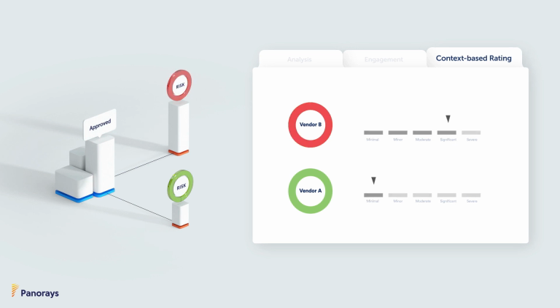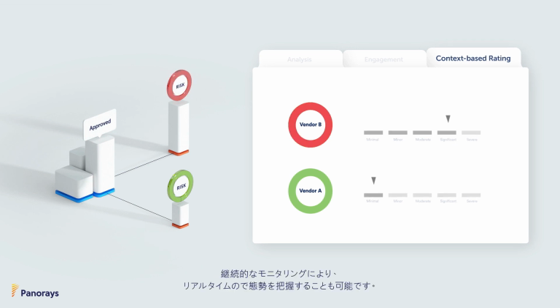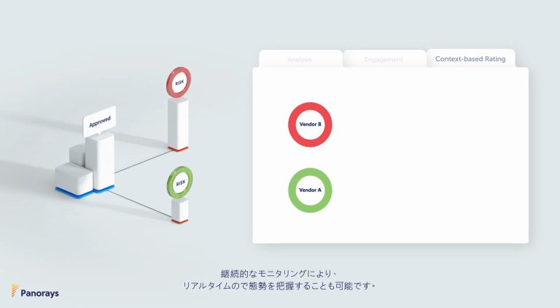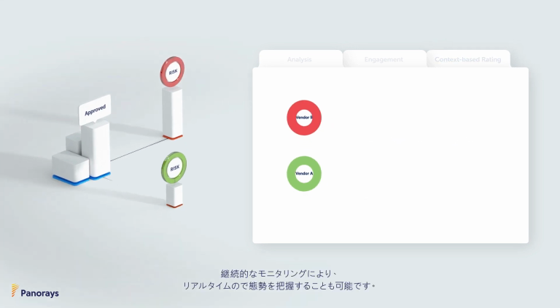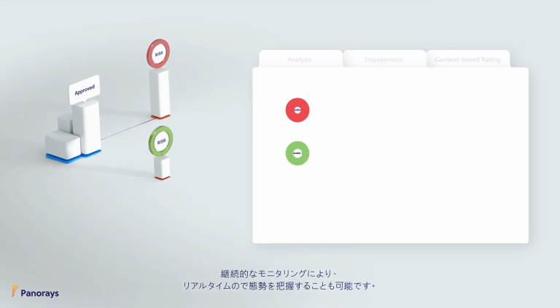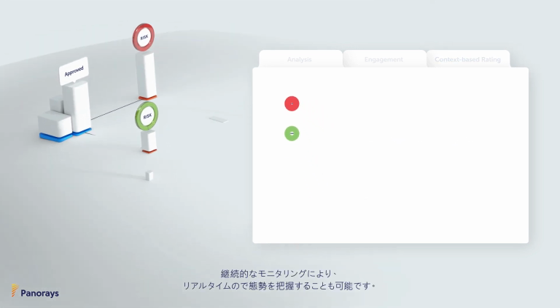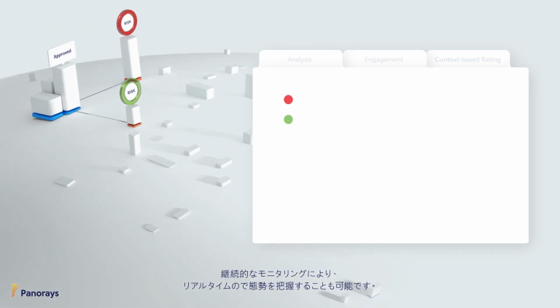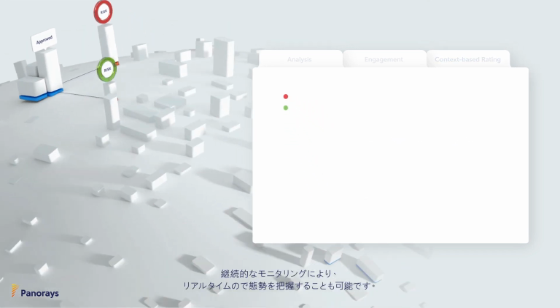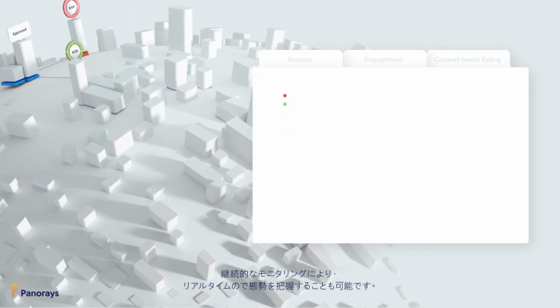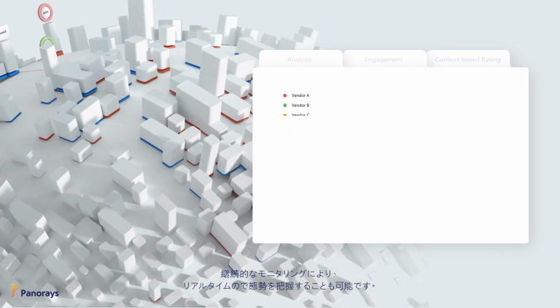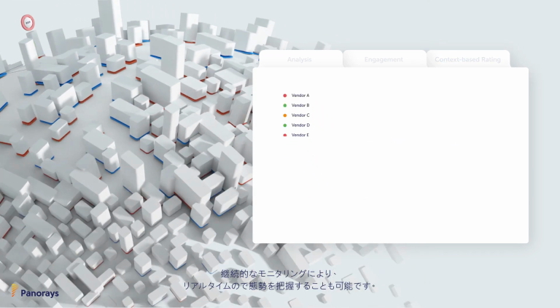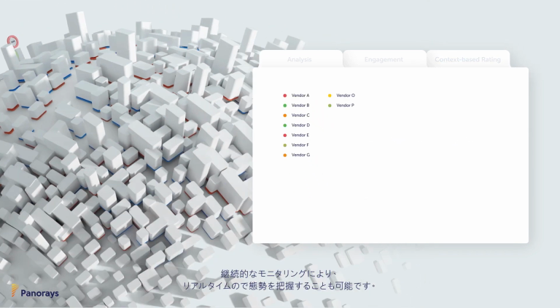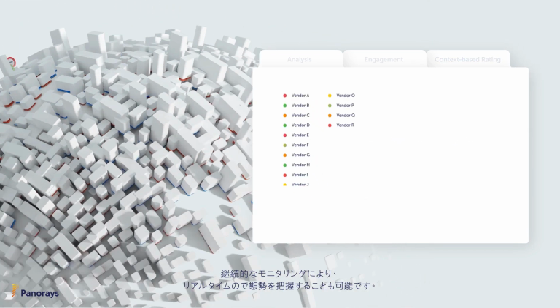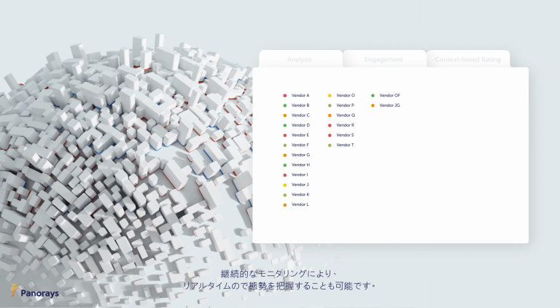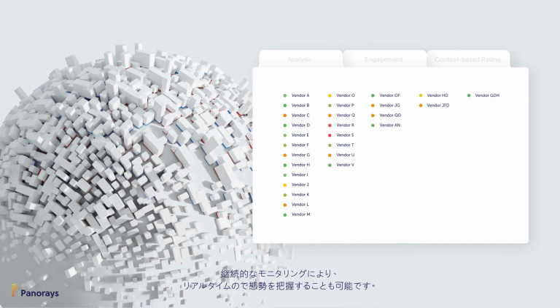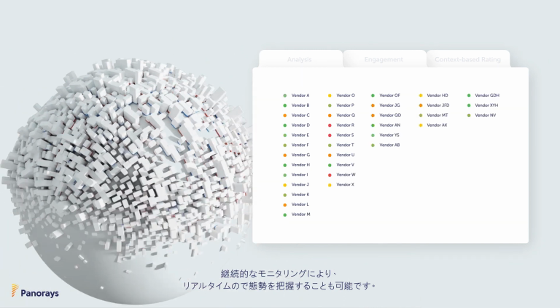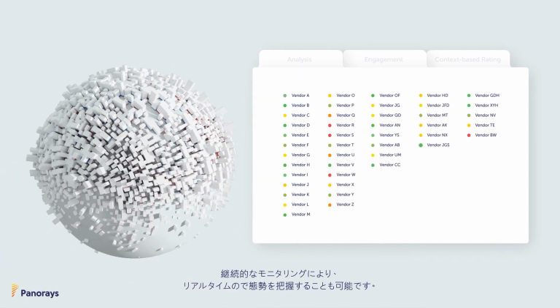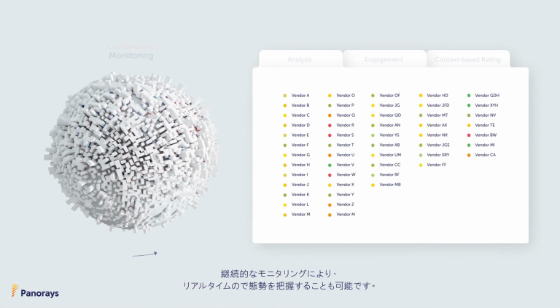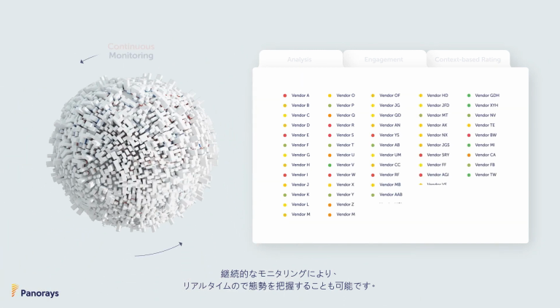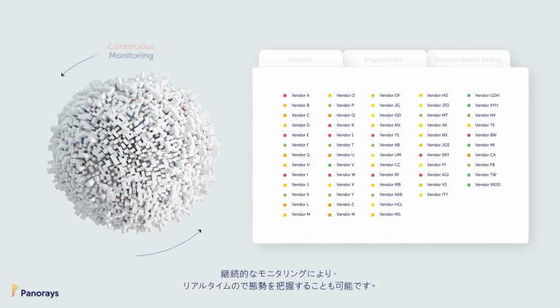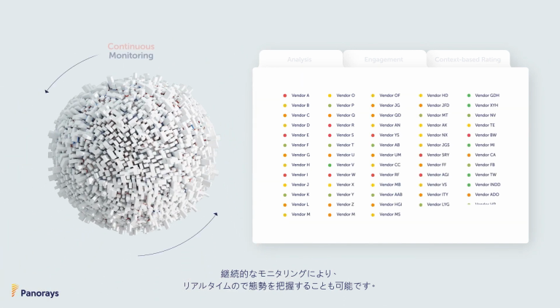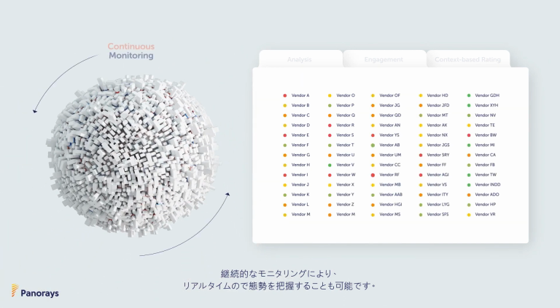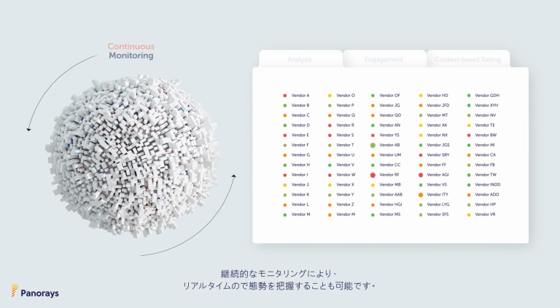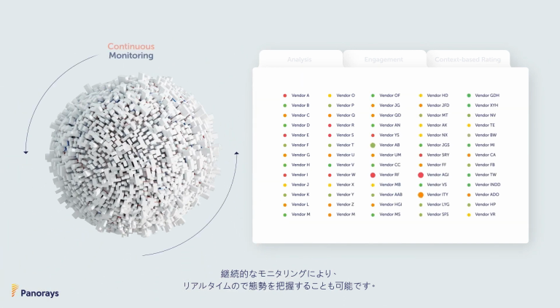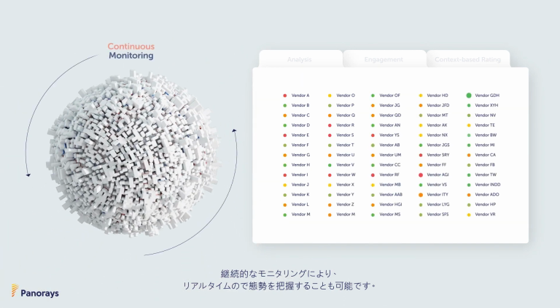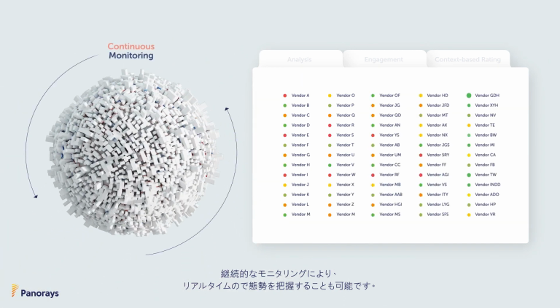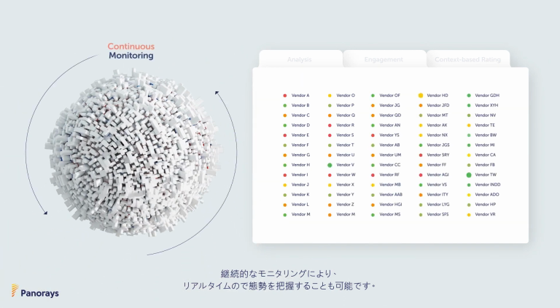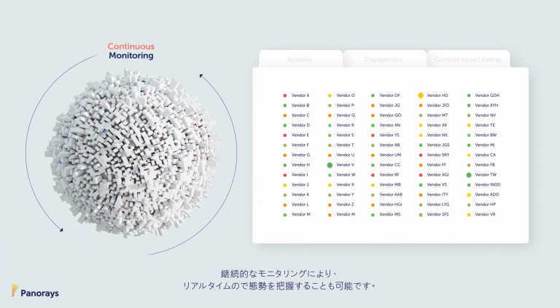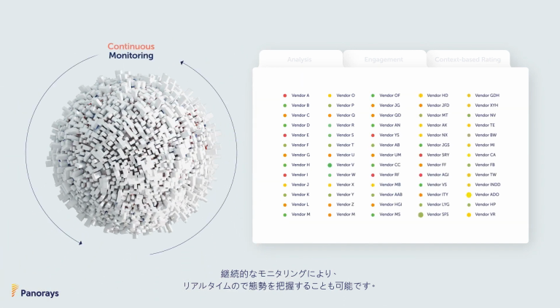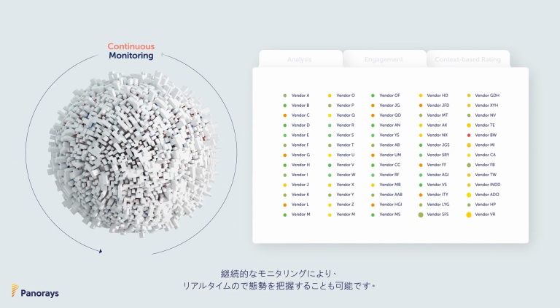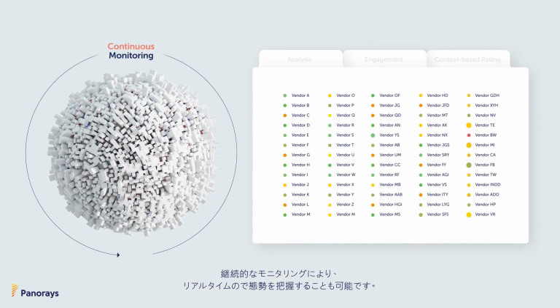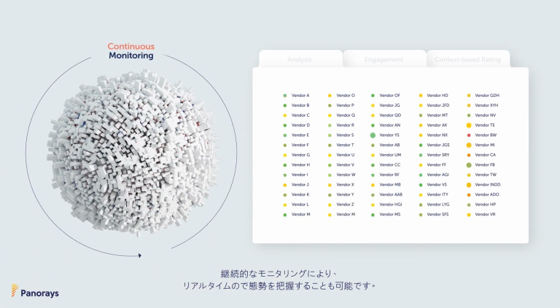In addition, TanaRays continuously monitors your third parties. That way you can immediately be alerted of any changes to their cyber posture.